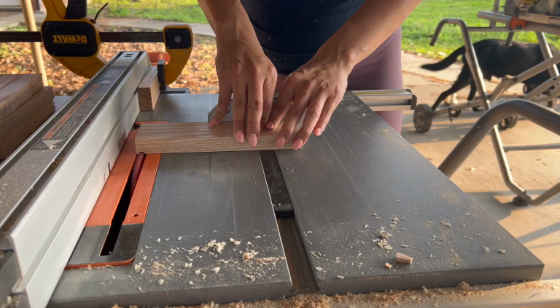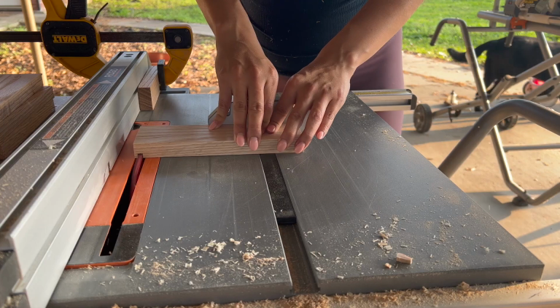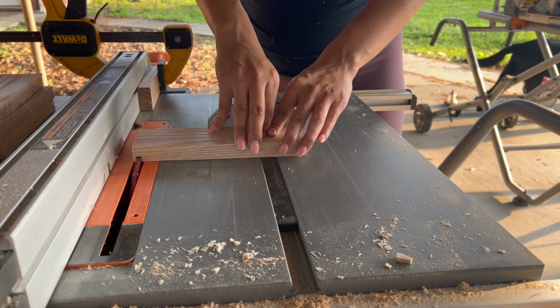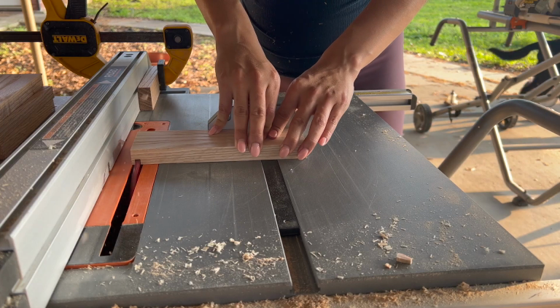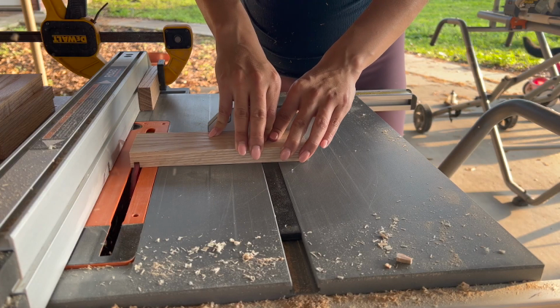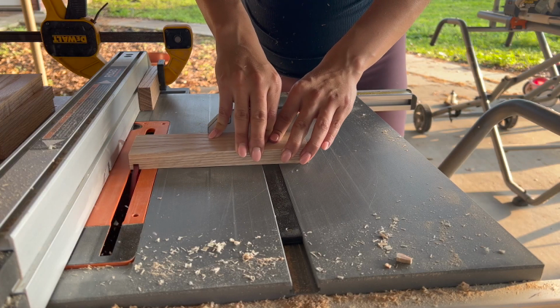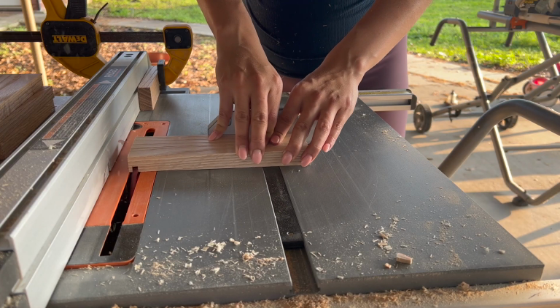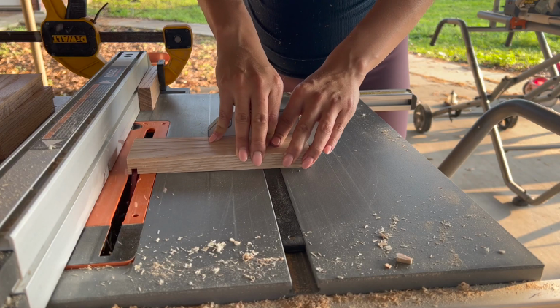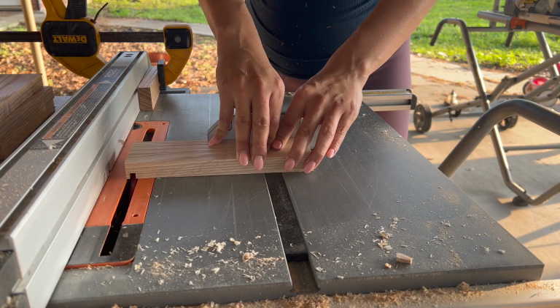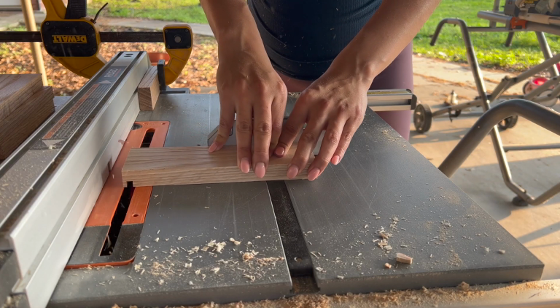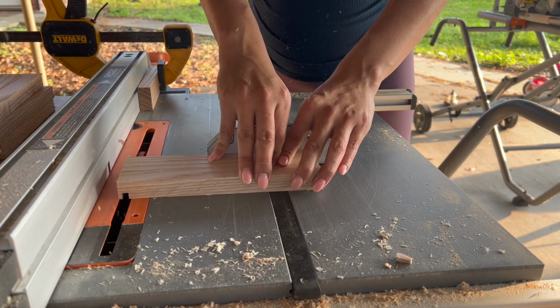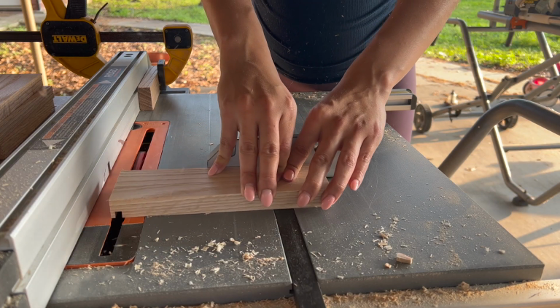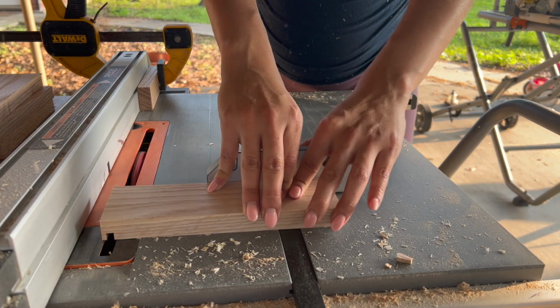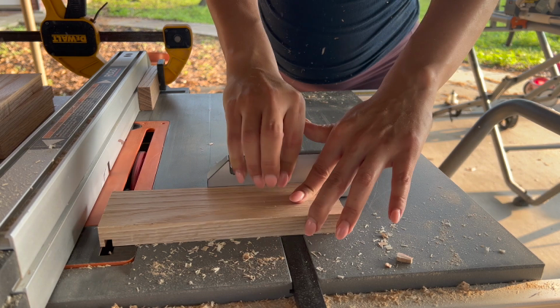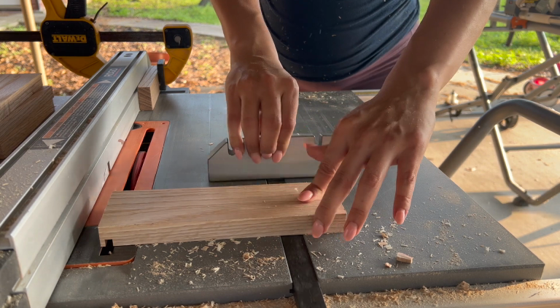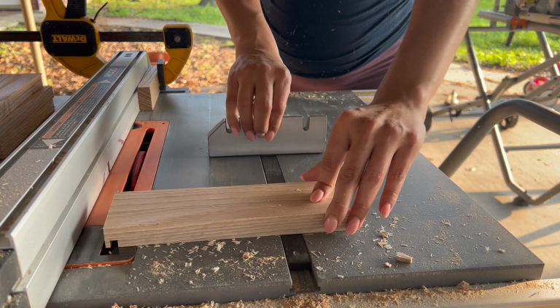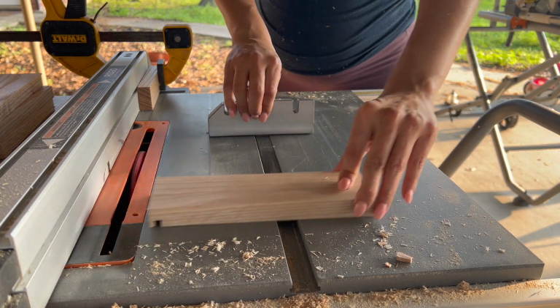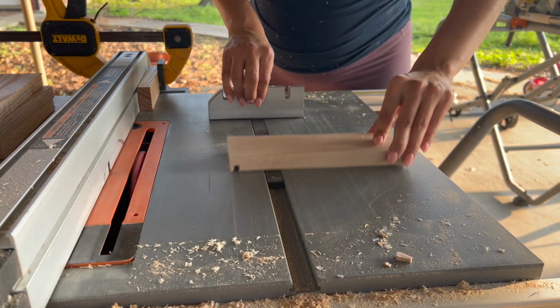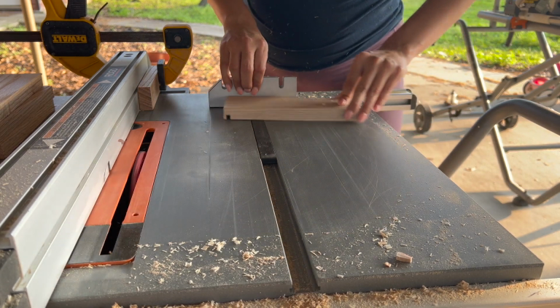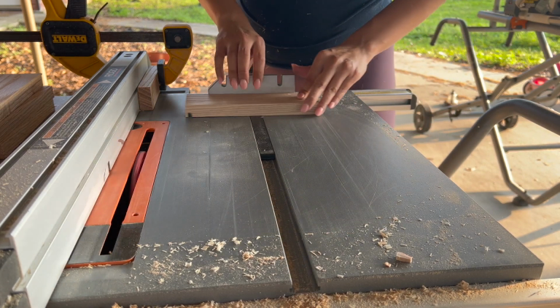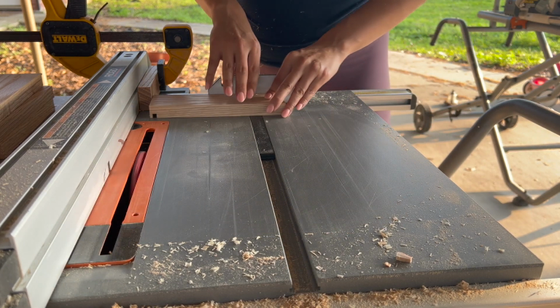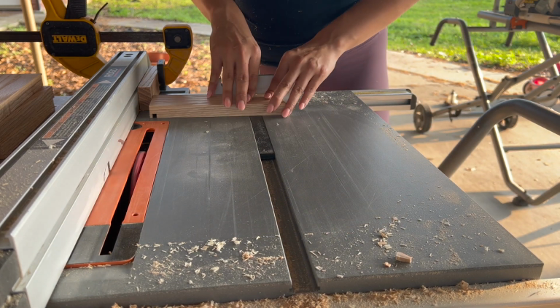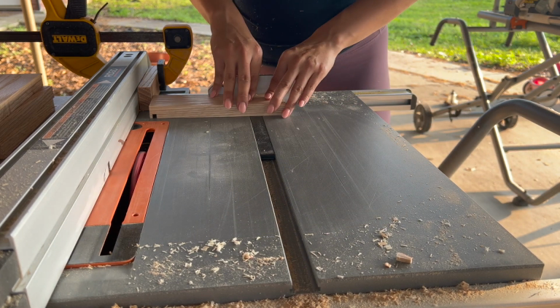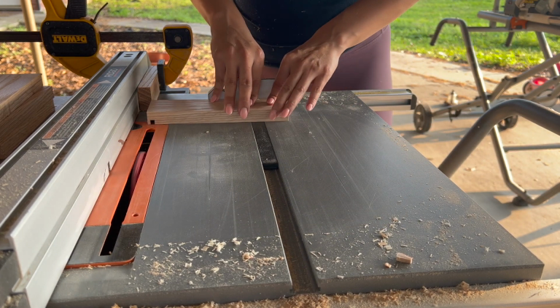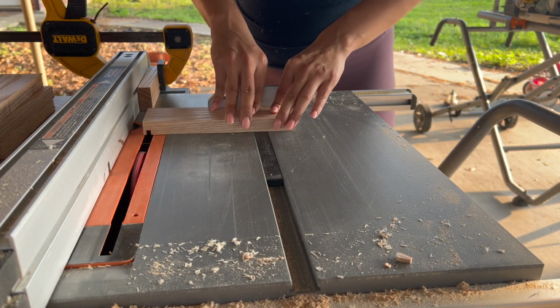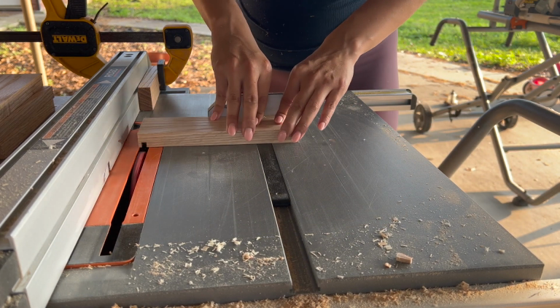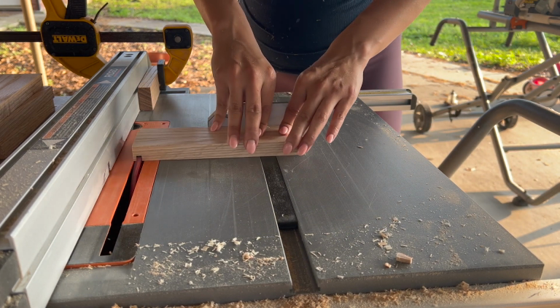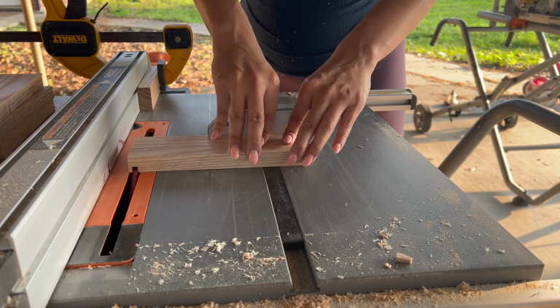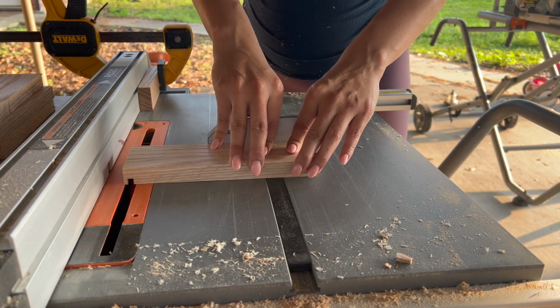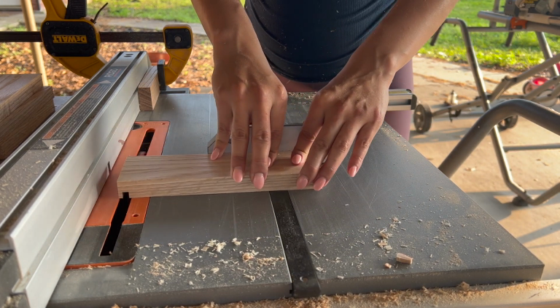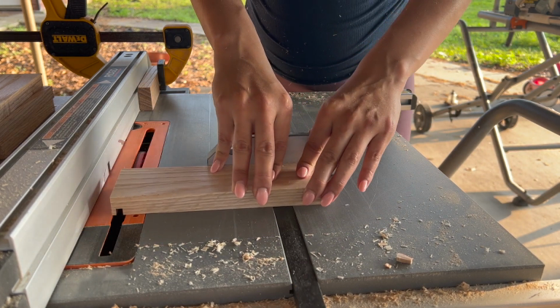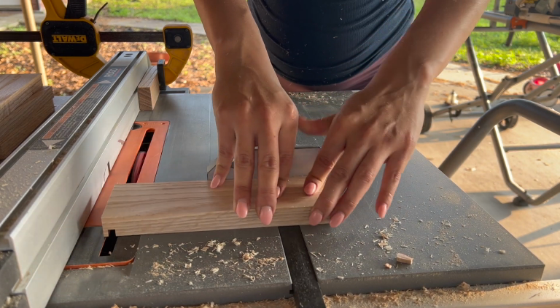Once I had all of that sorted out, it was back to the table saw to create those tongues on those specific boards.